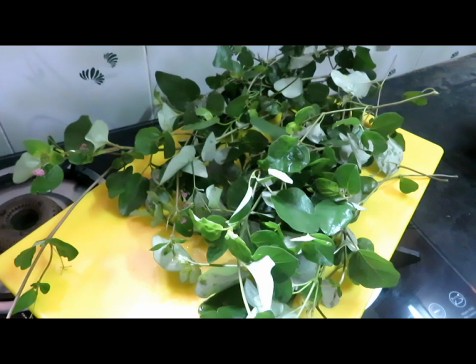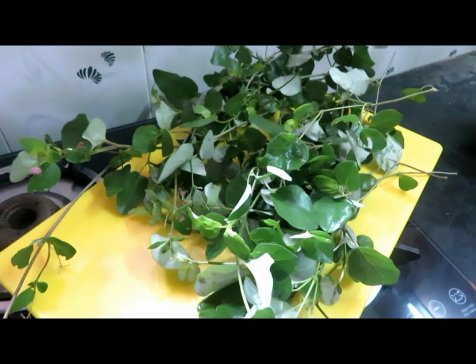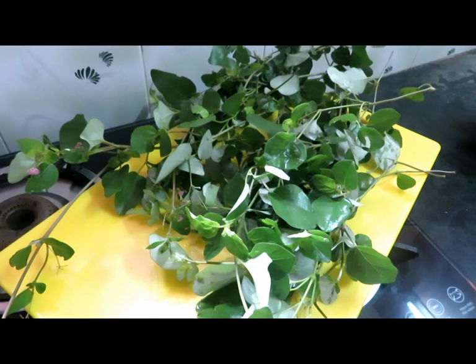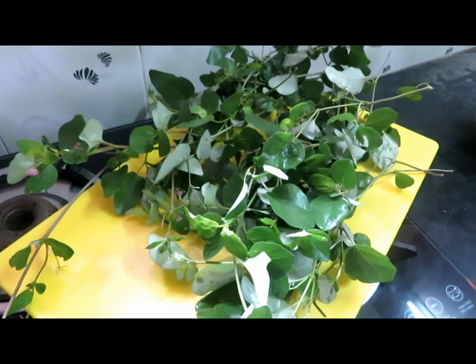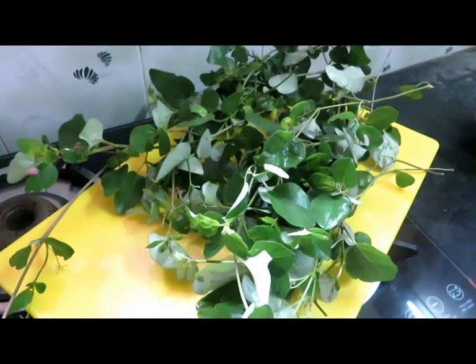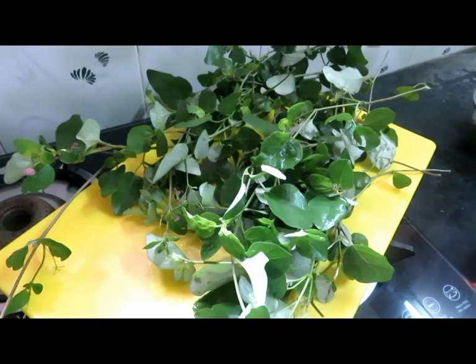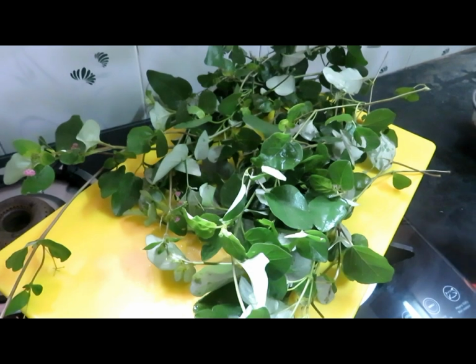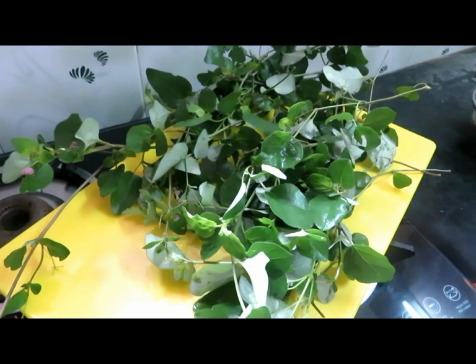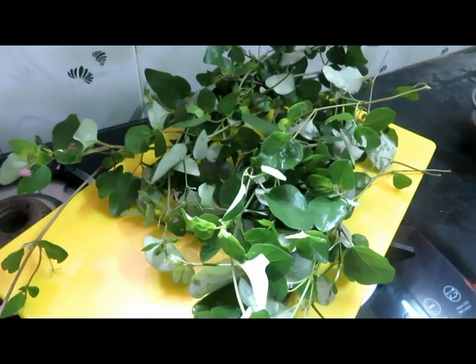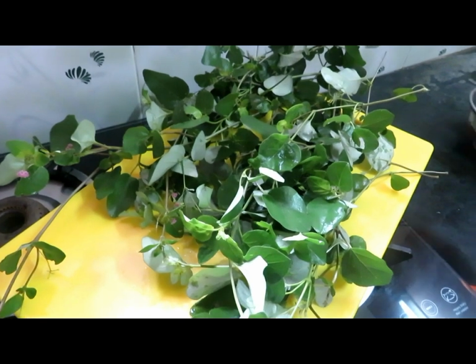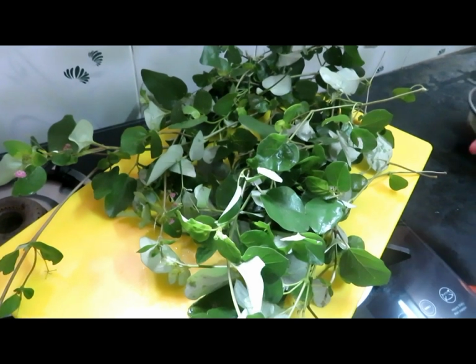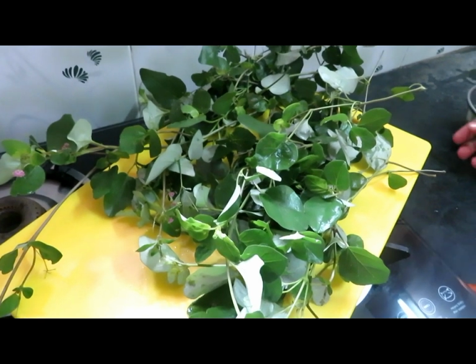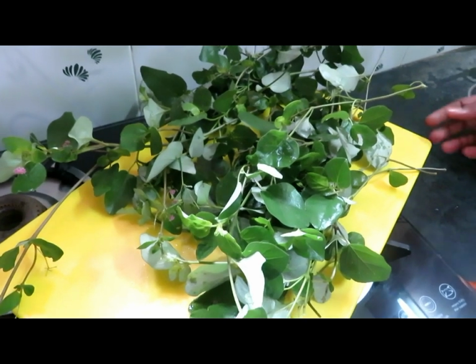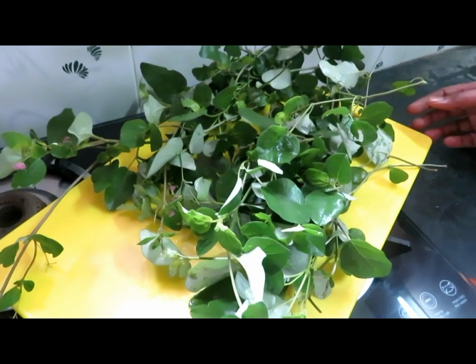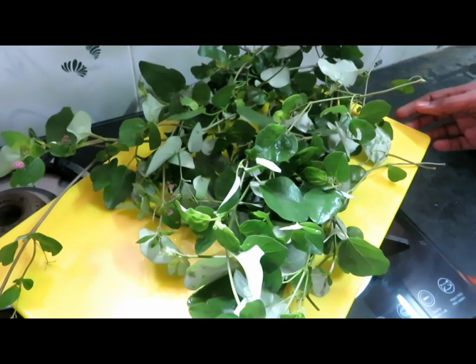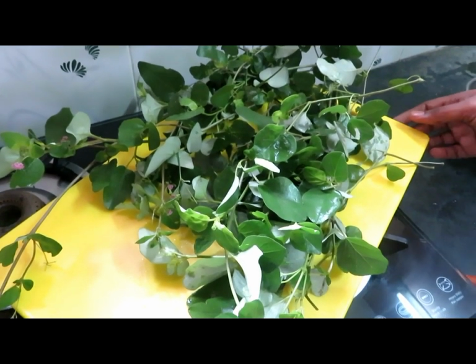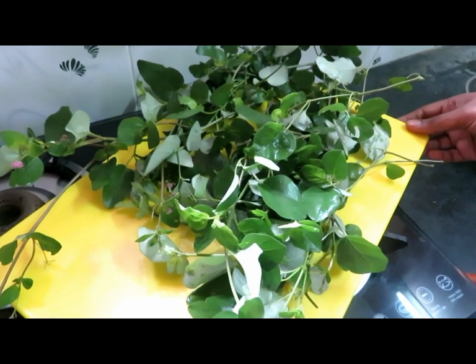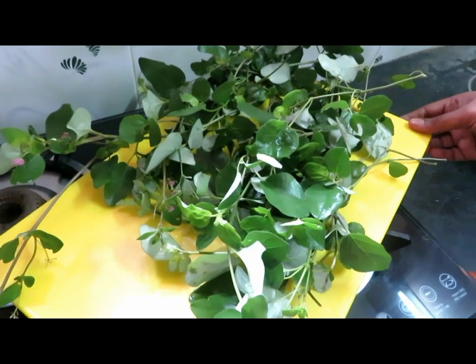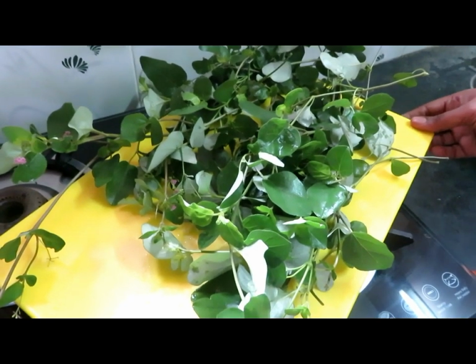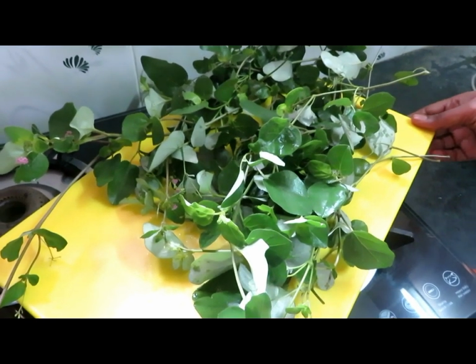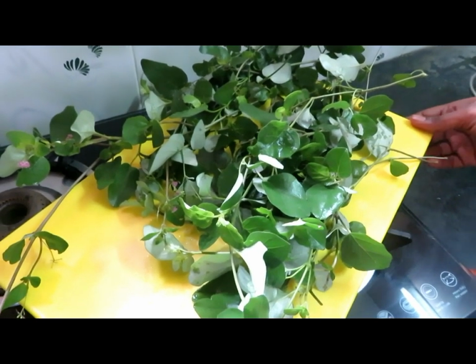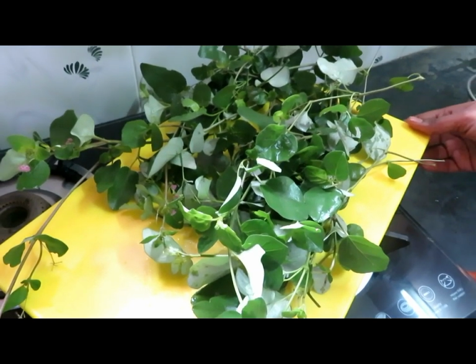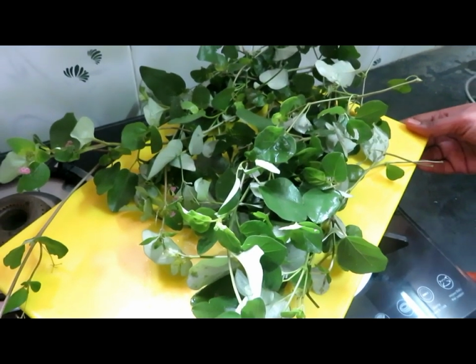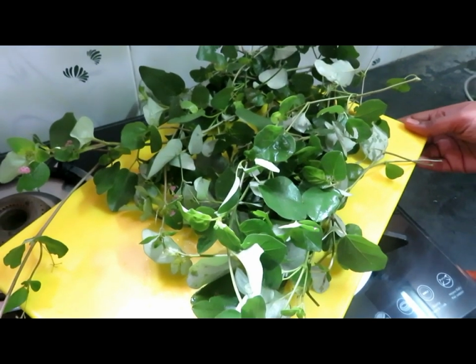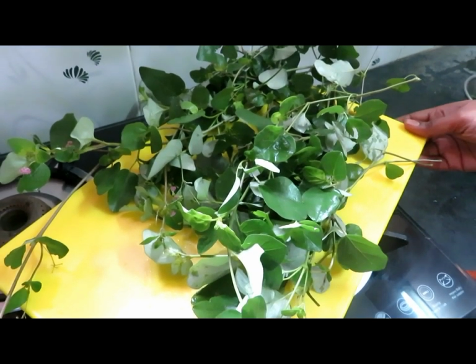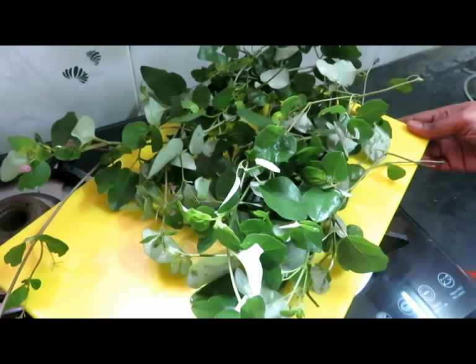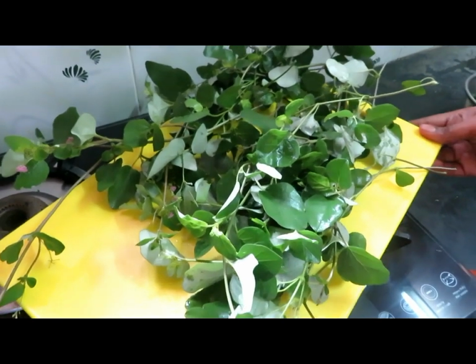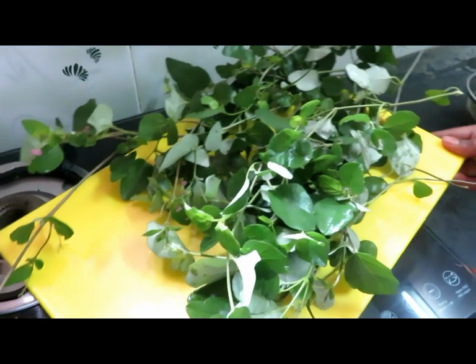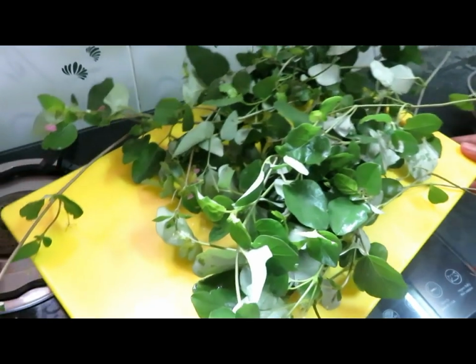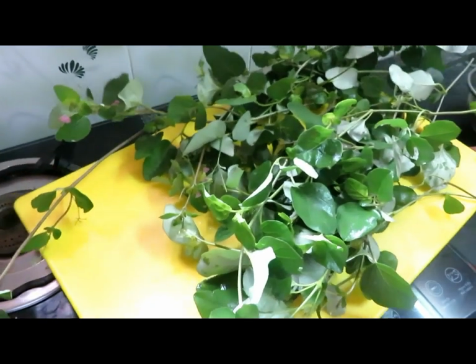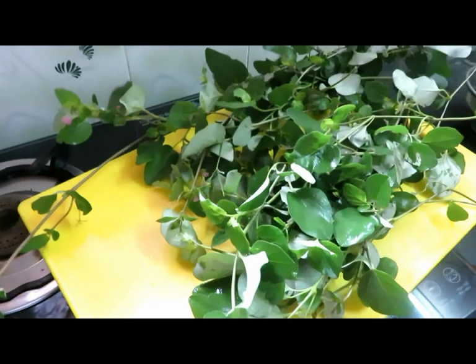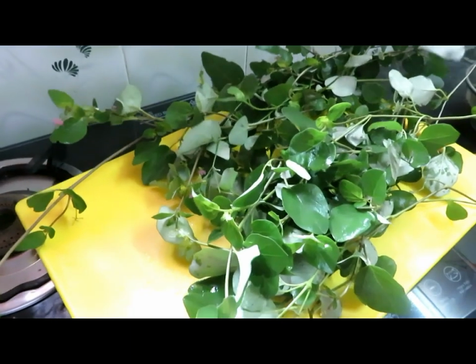Now, we will make our cut-up. Let's start with the cut-up.